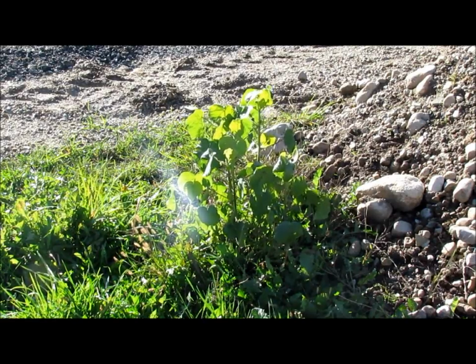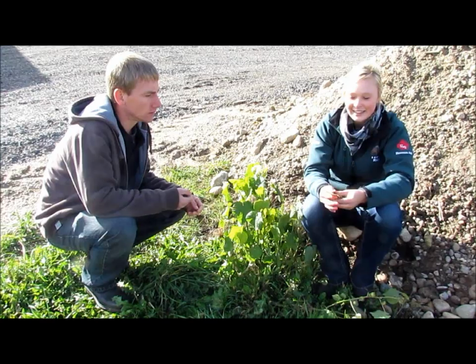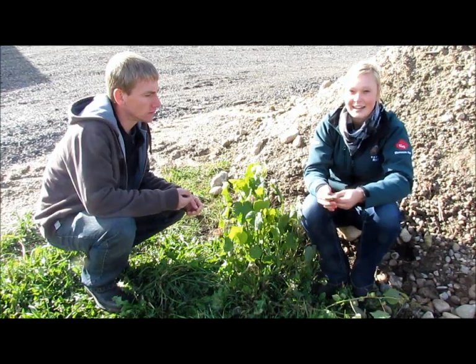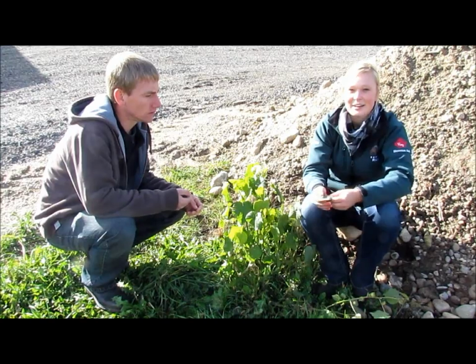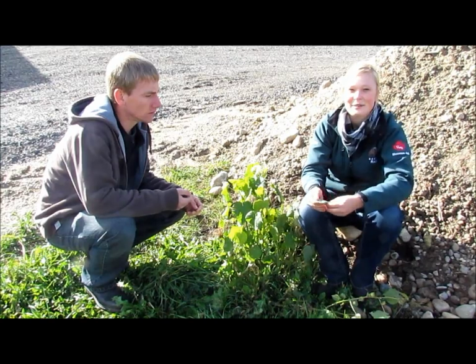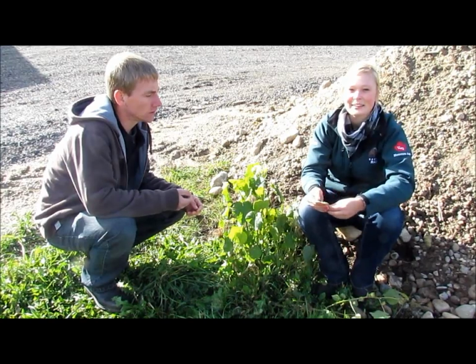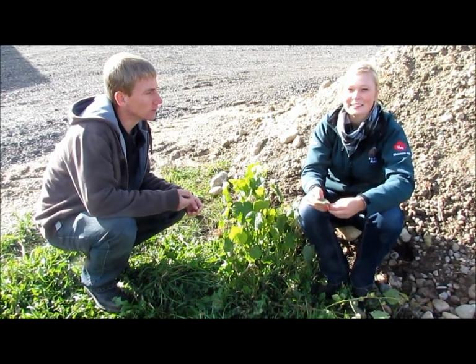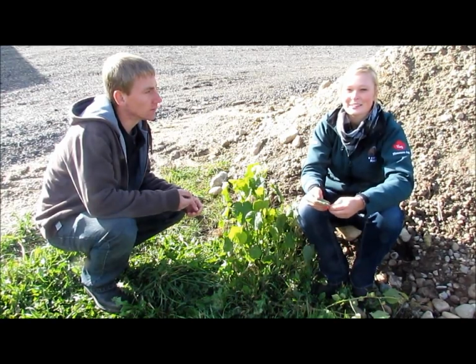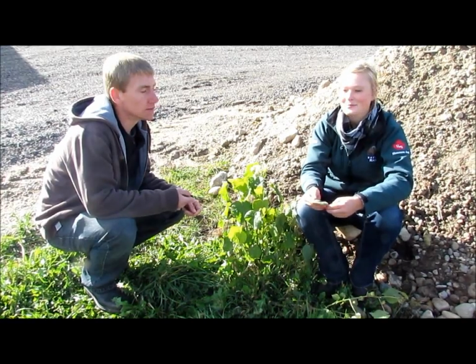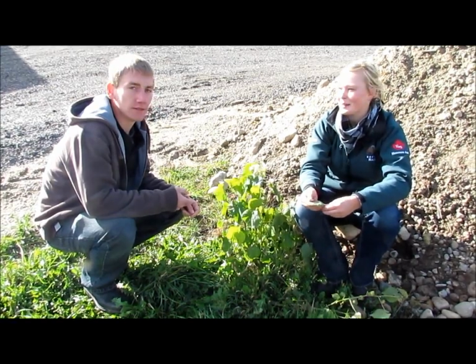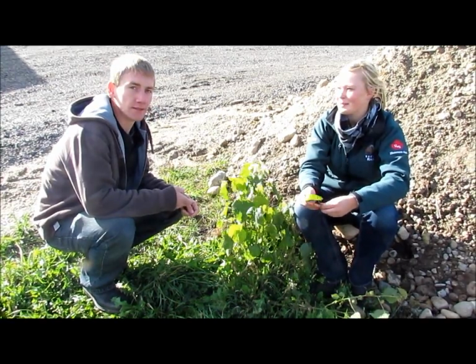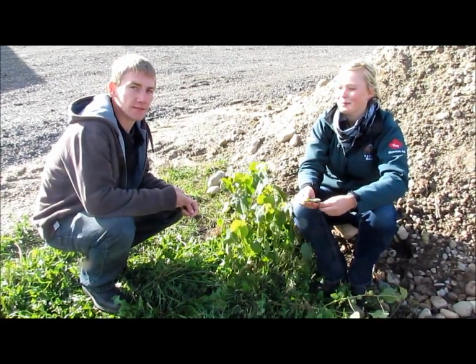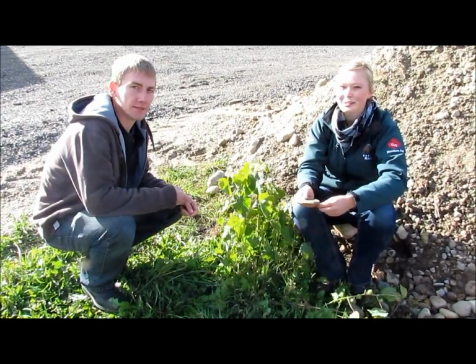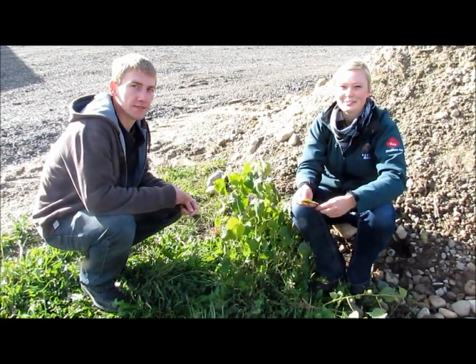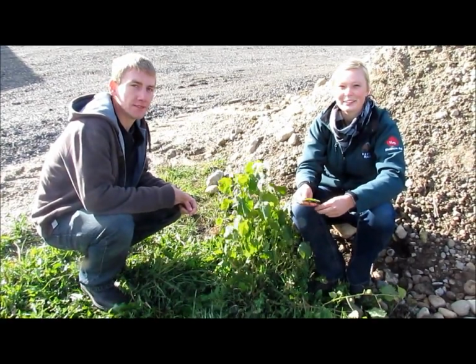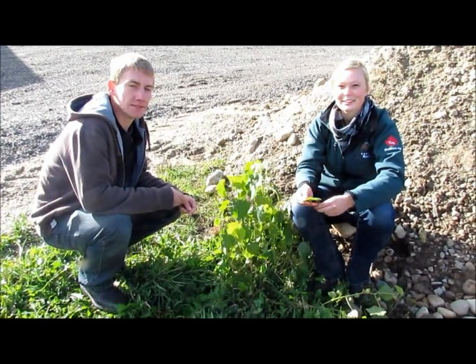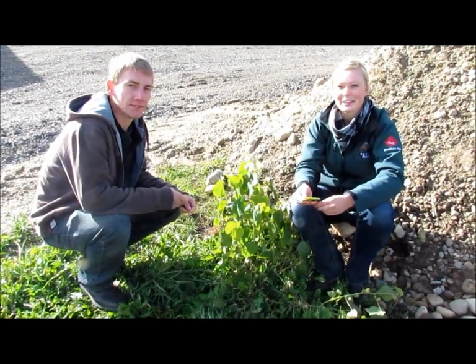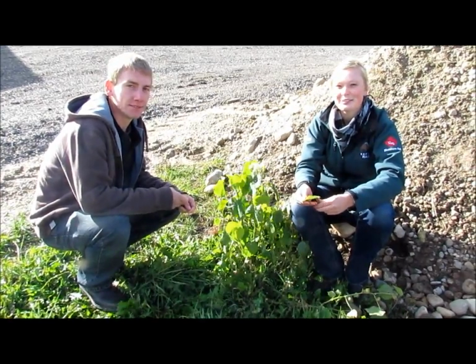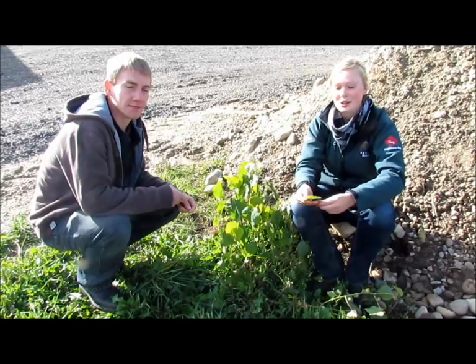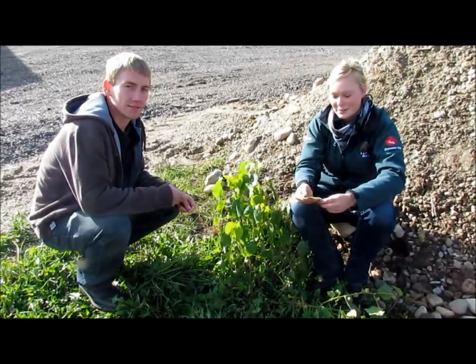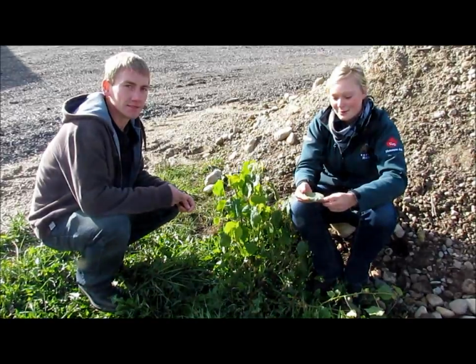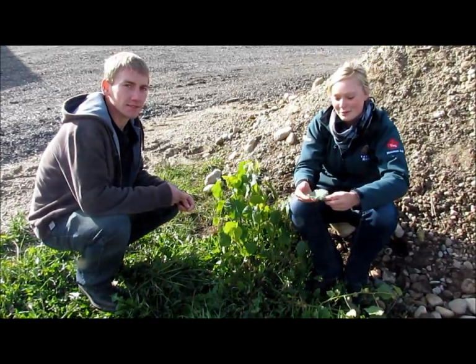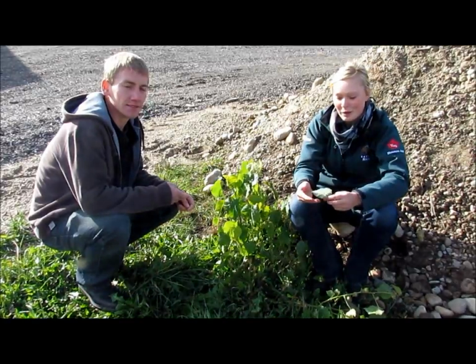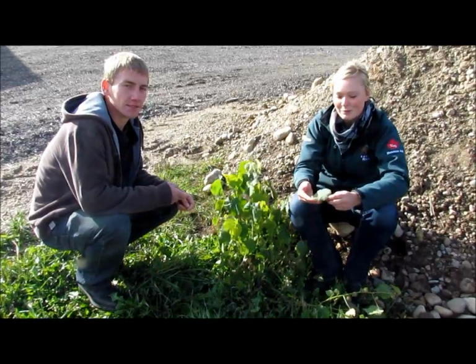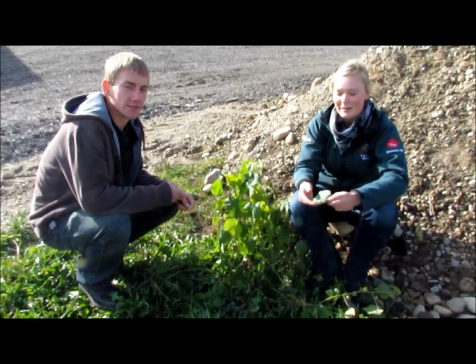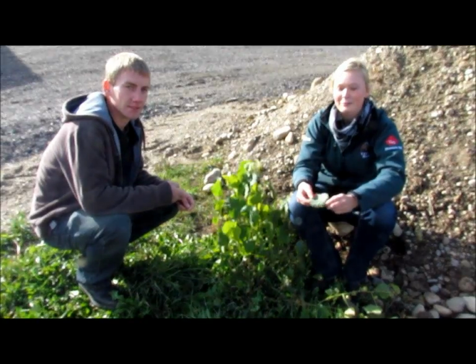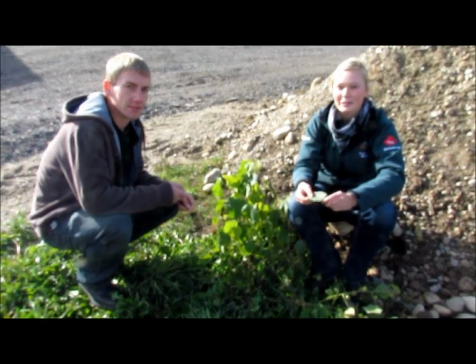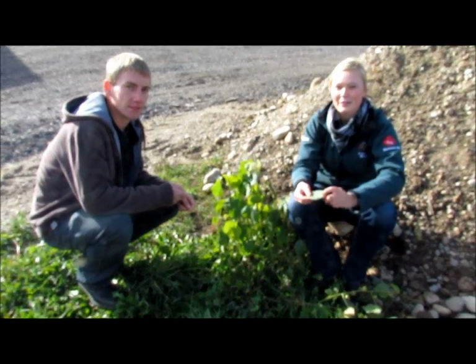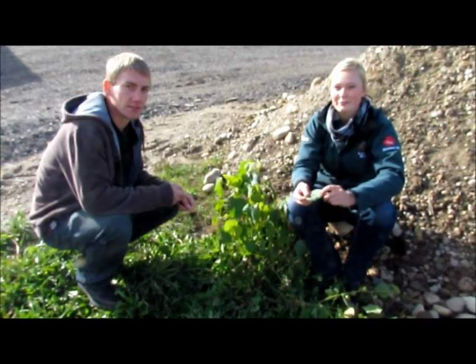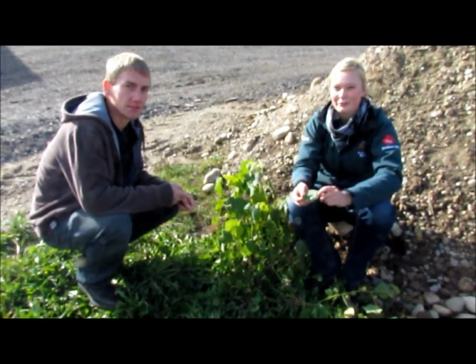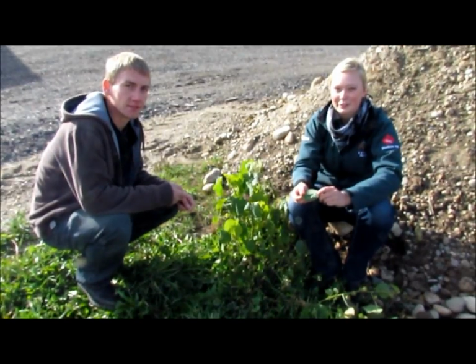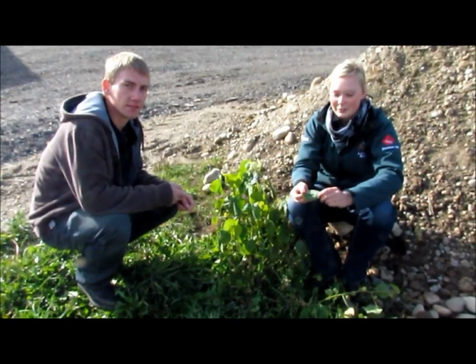Hi, I'm Natalie and this is my good buddy Stuart. Today we're talking about the problematic weed of velvet leaf.